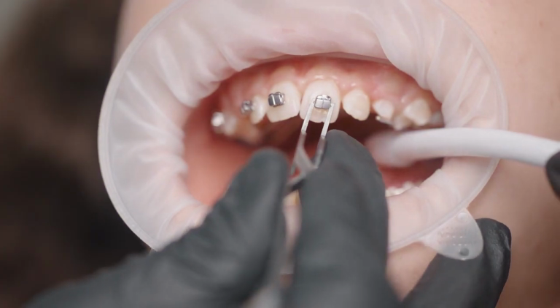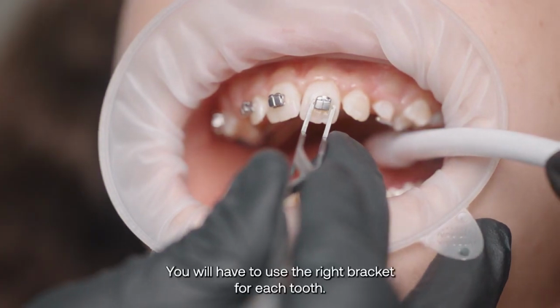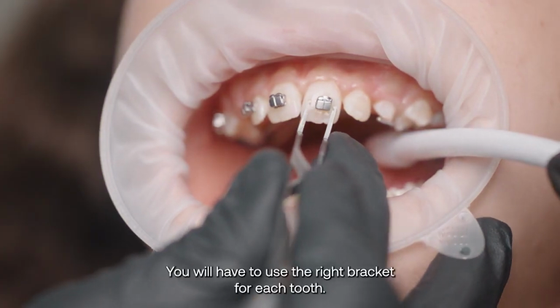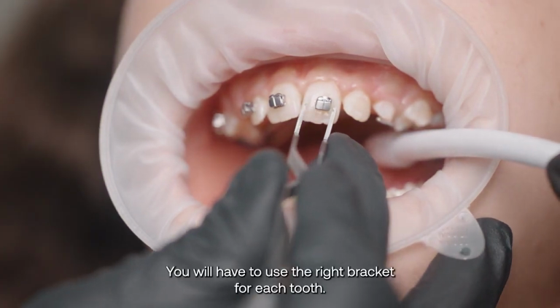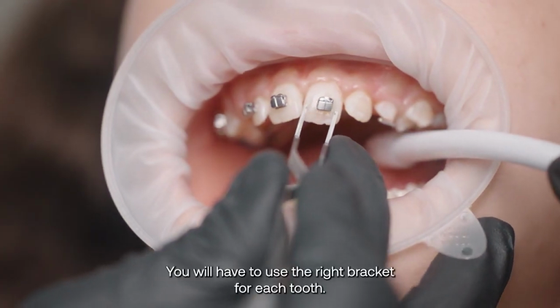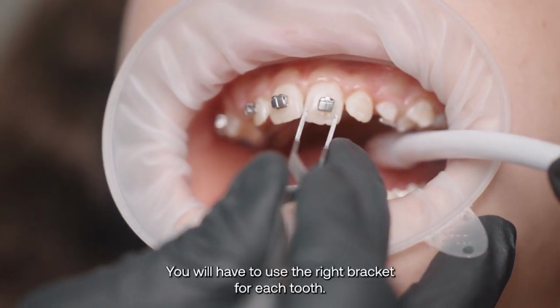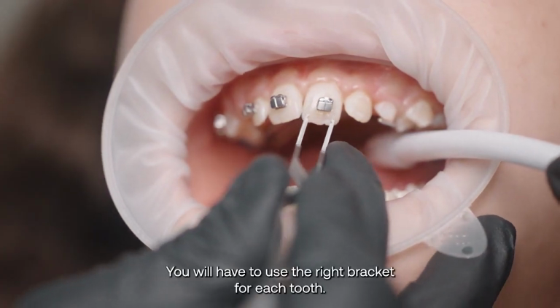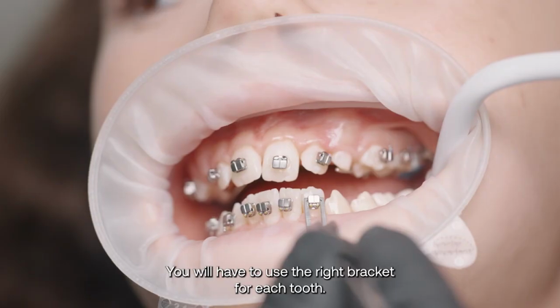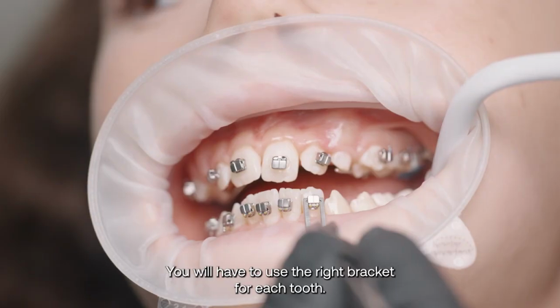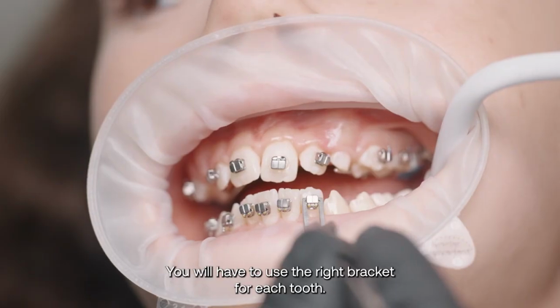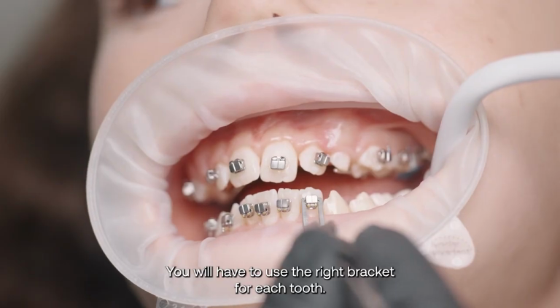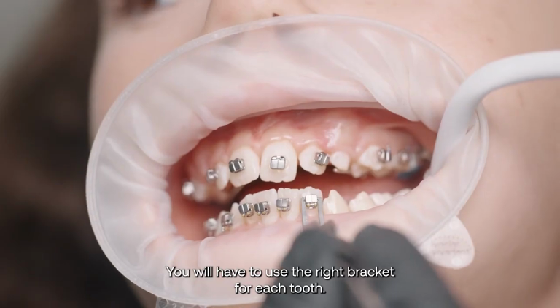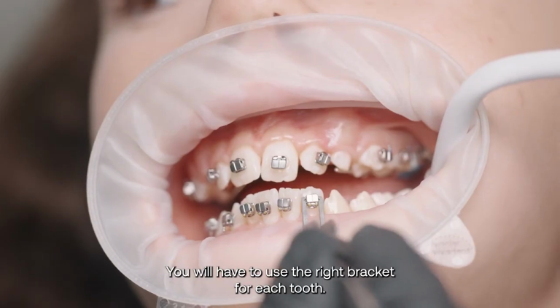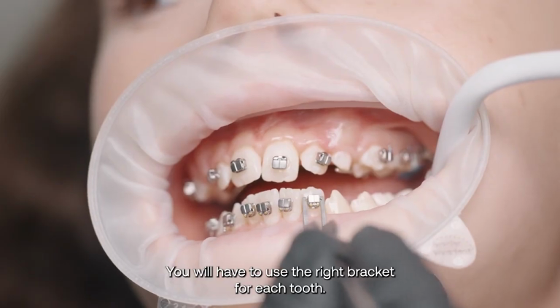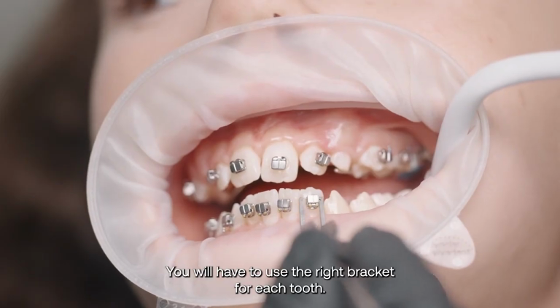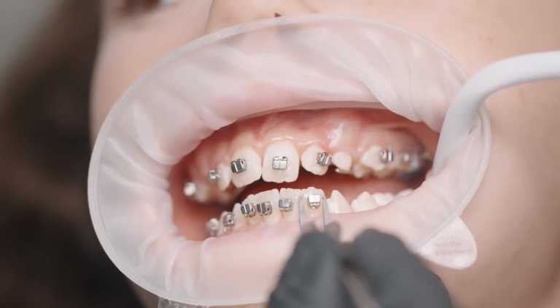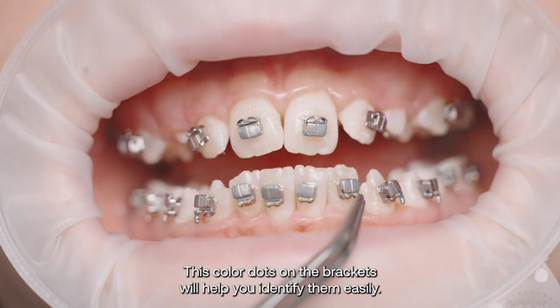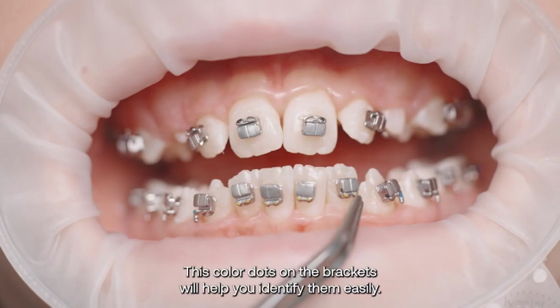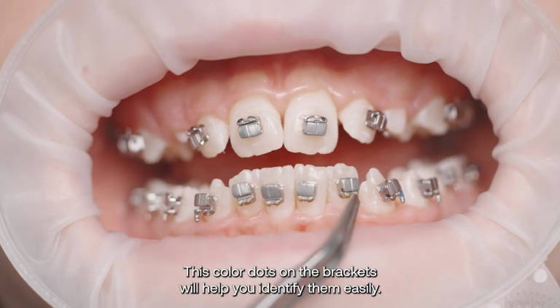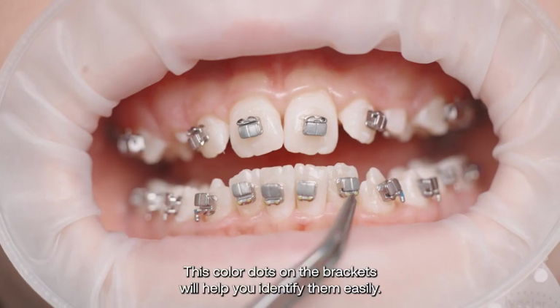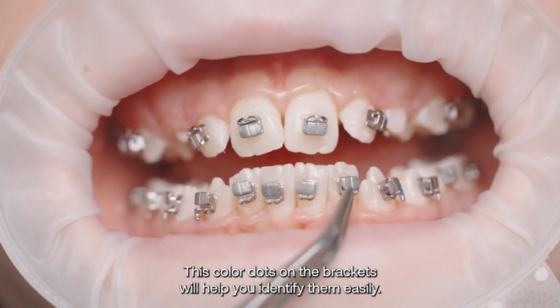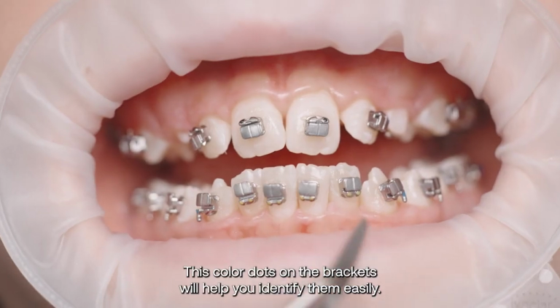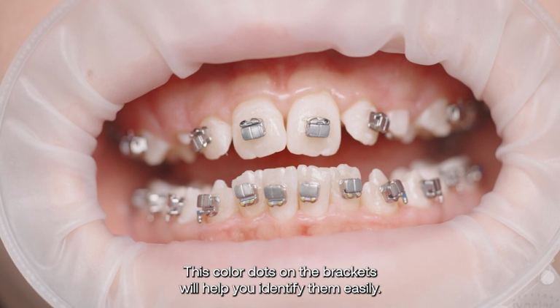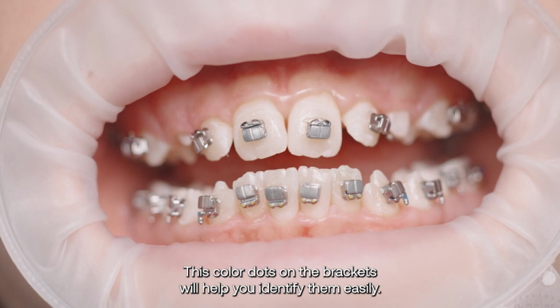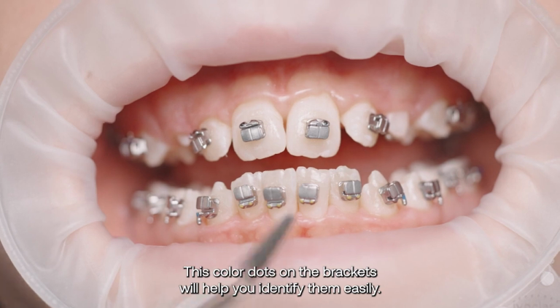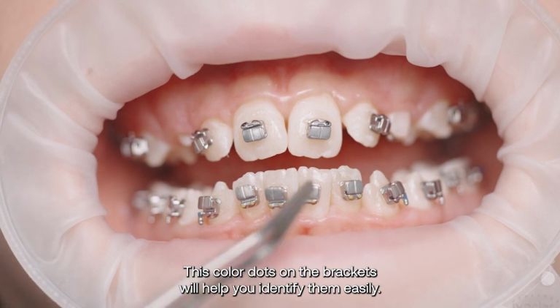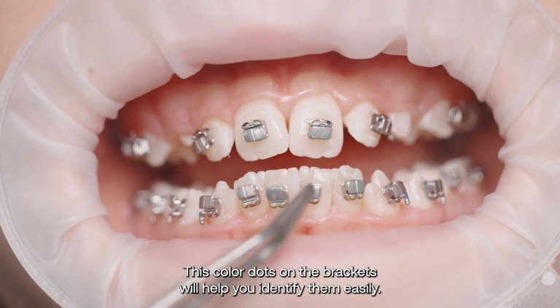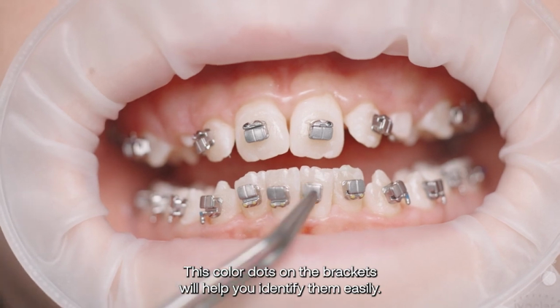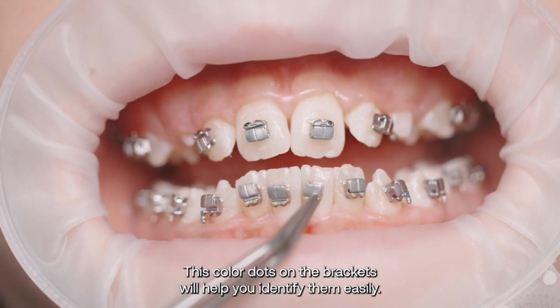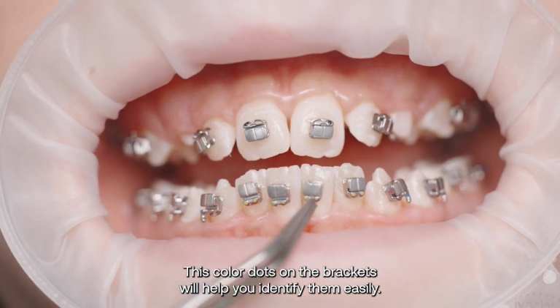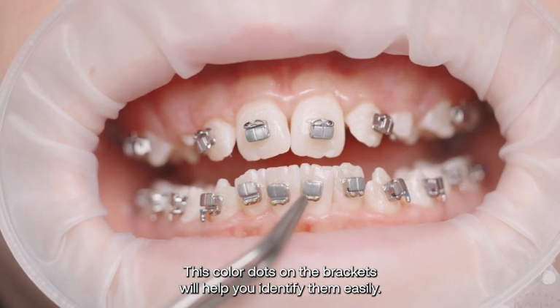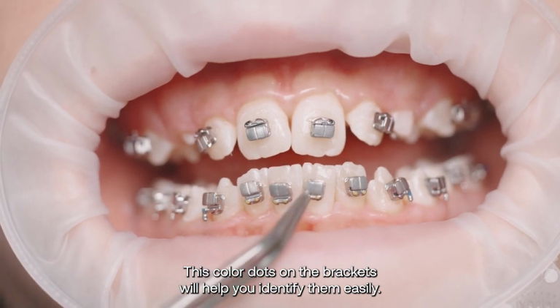You will have to use the right bracket for each tooth. These colored dots on the brackets will help you identify them easily.